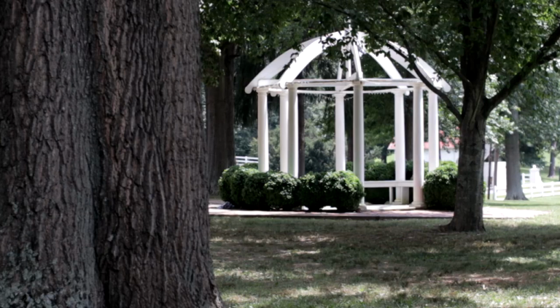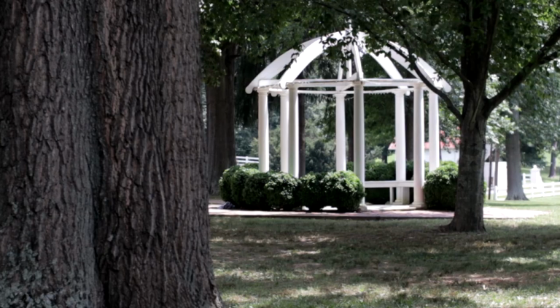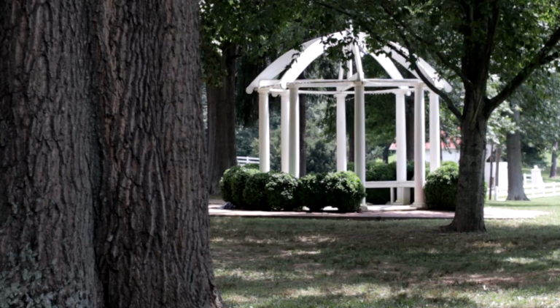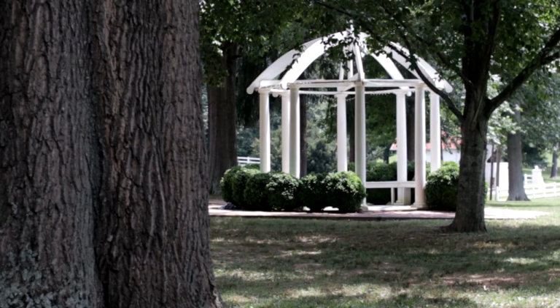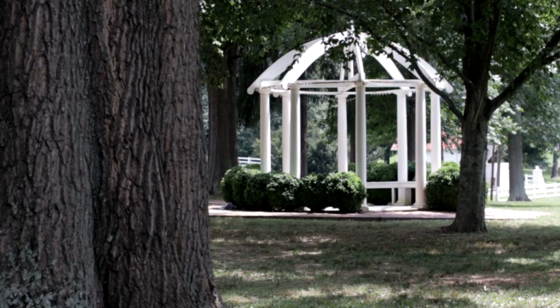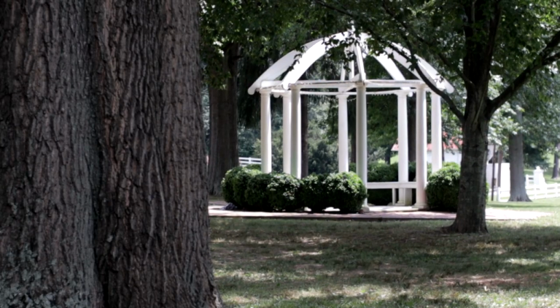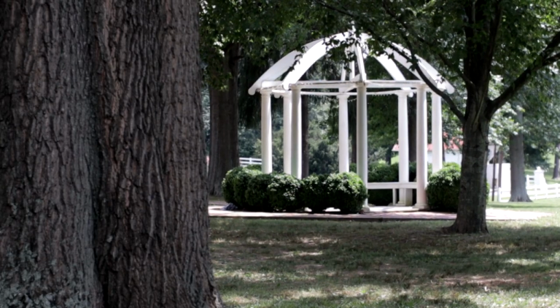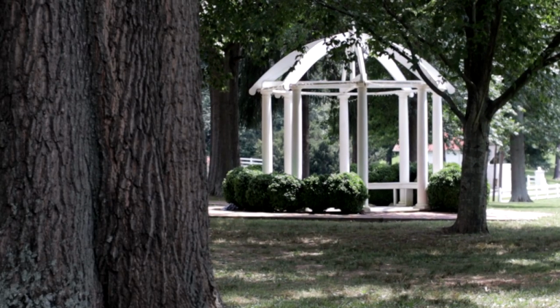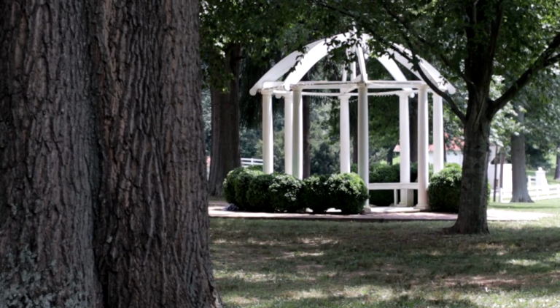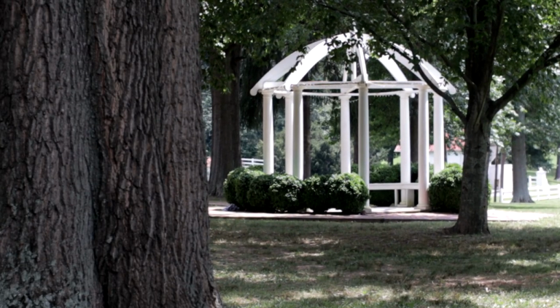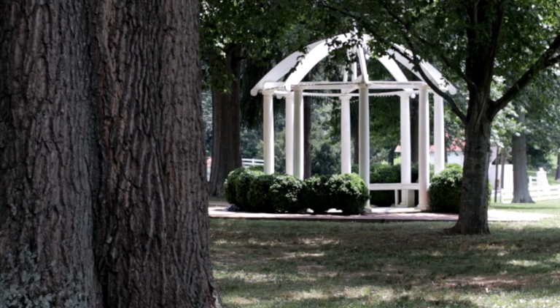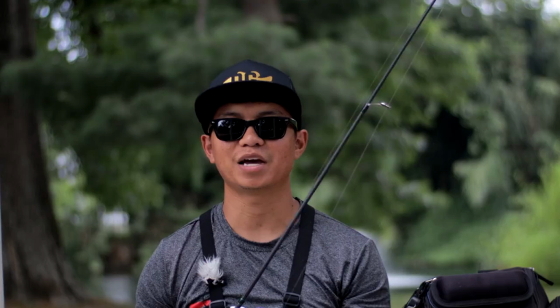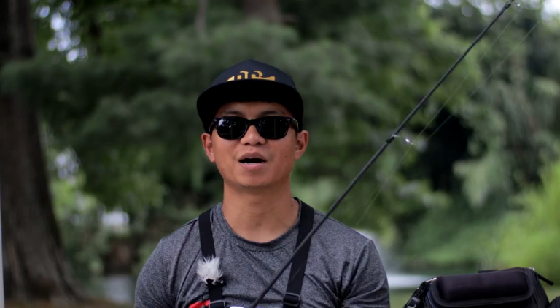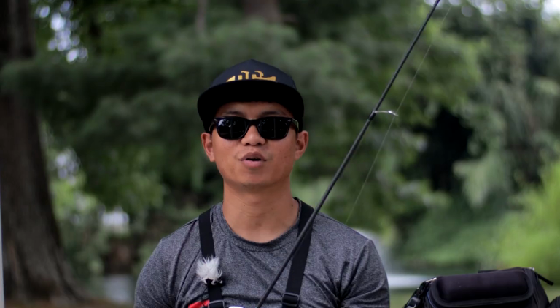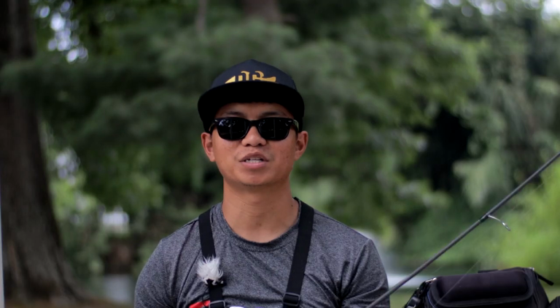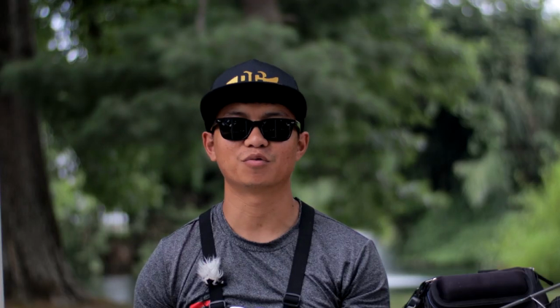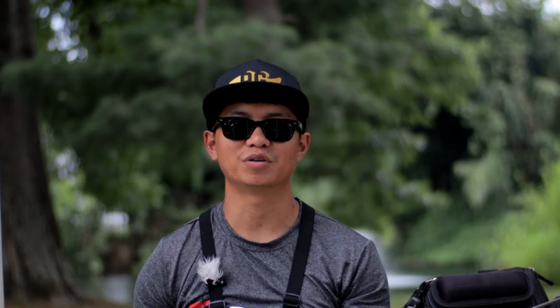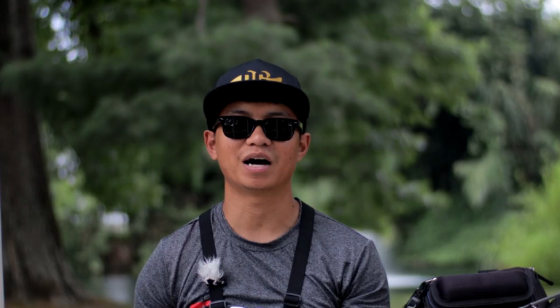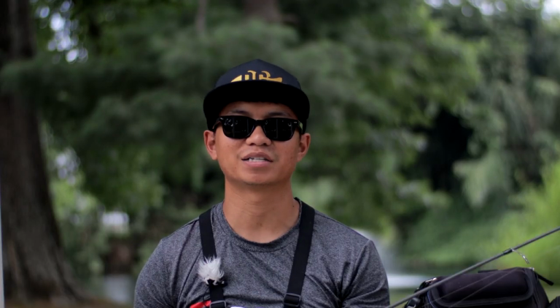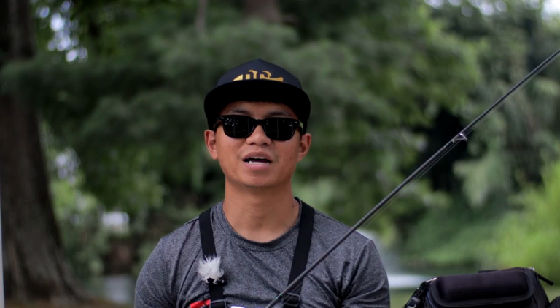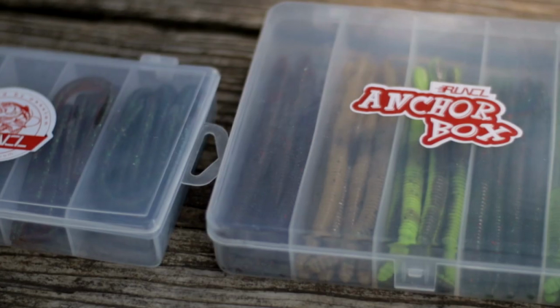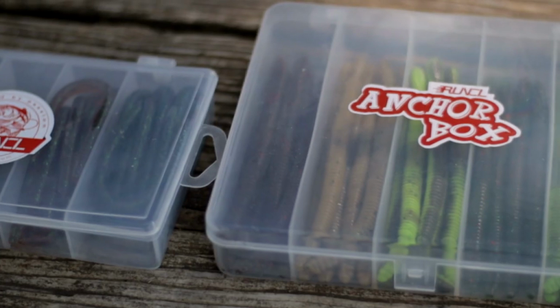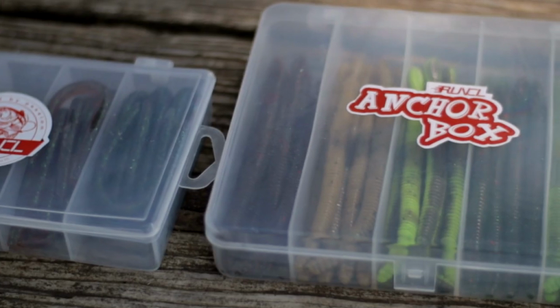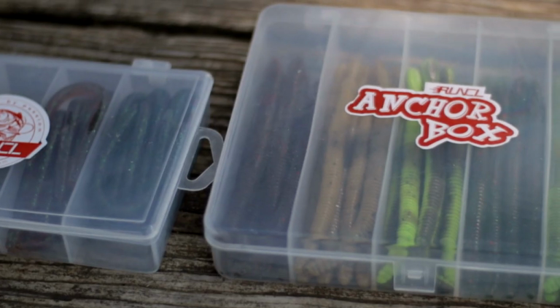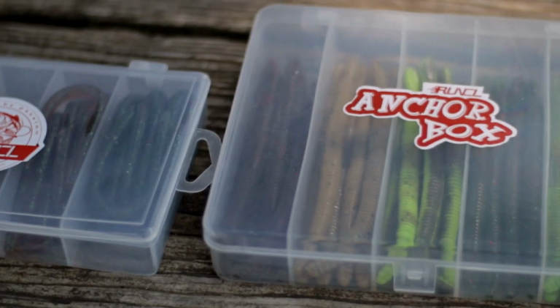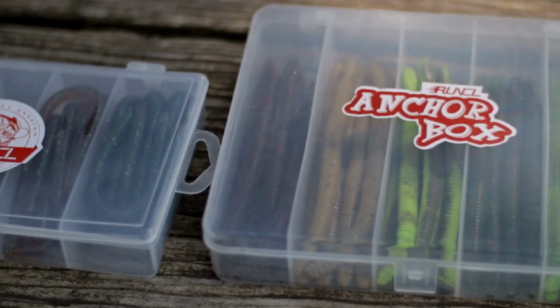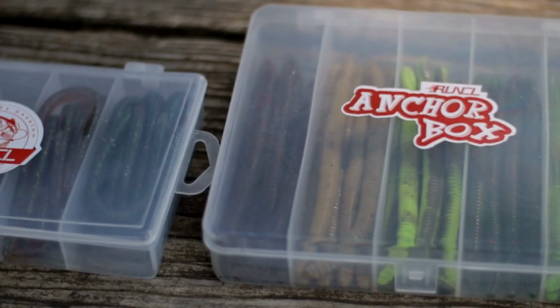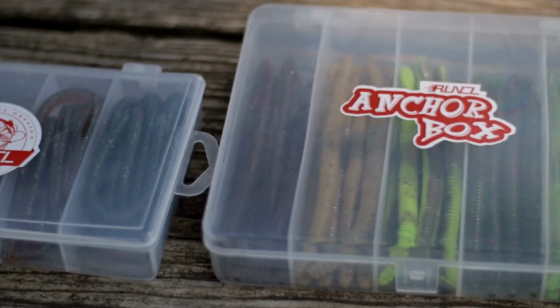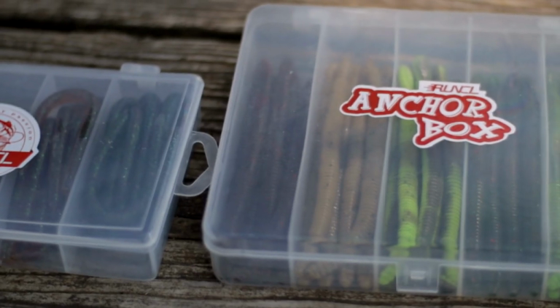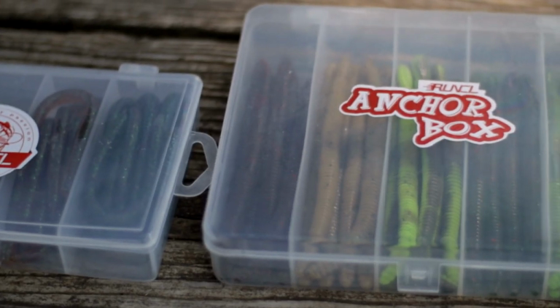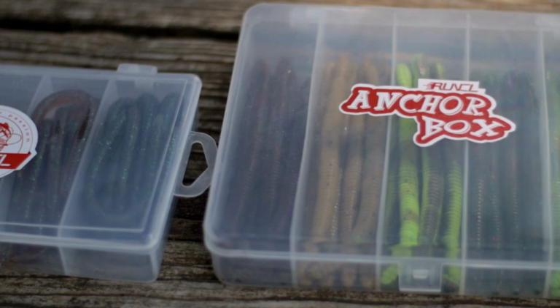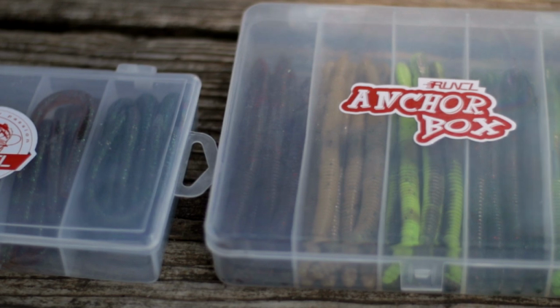What is up guys? BassinCoffee here. Today I'm going to be showing you guys how to fish a Senko.